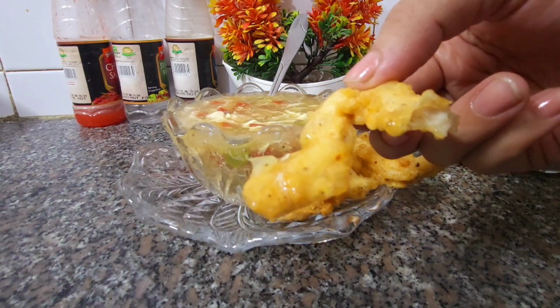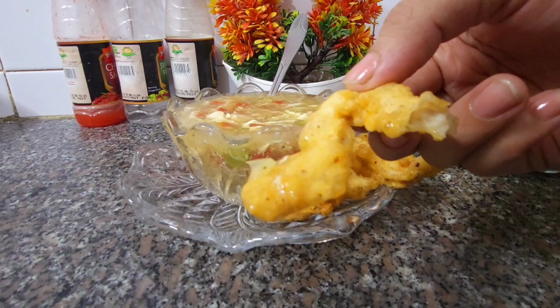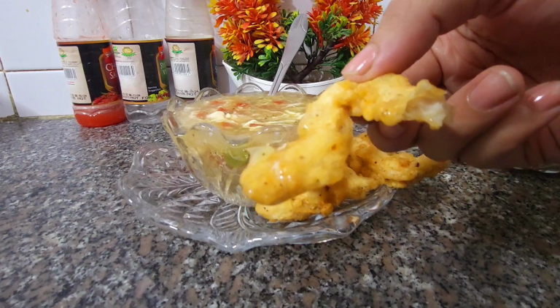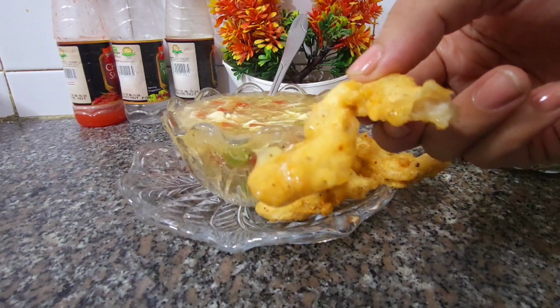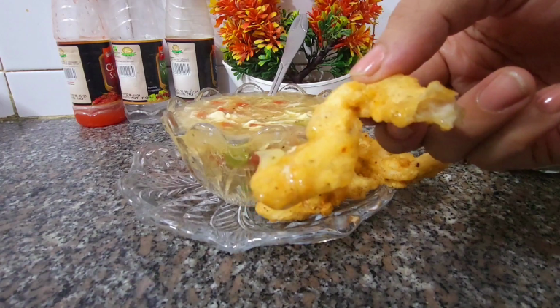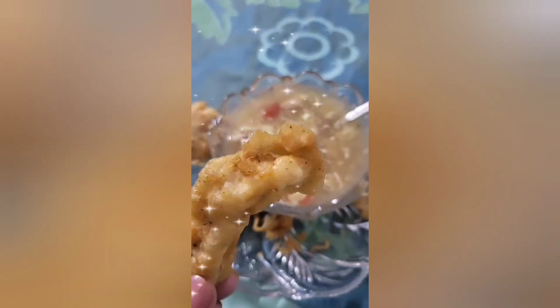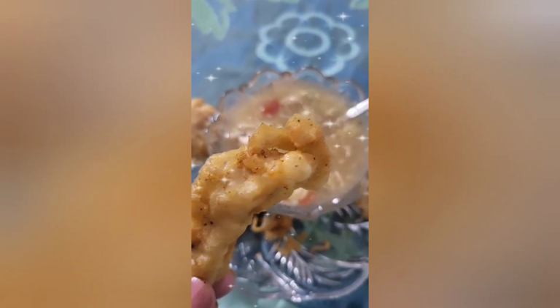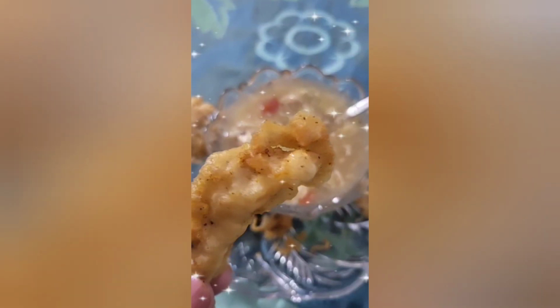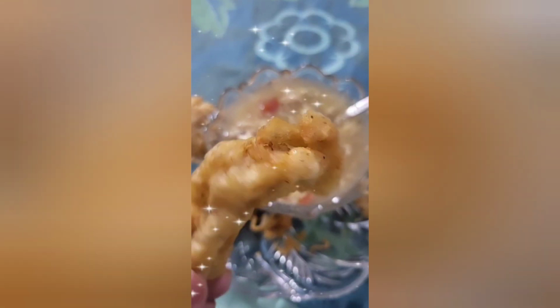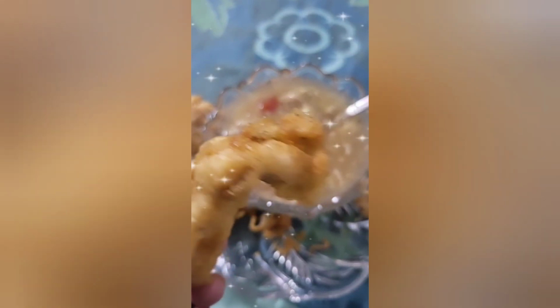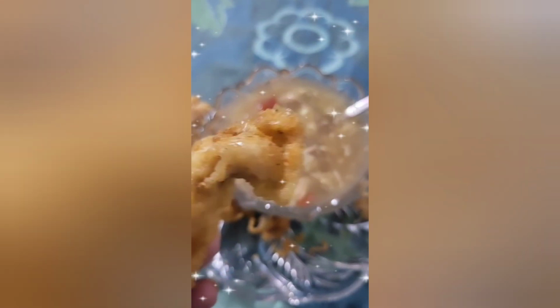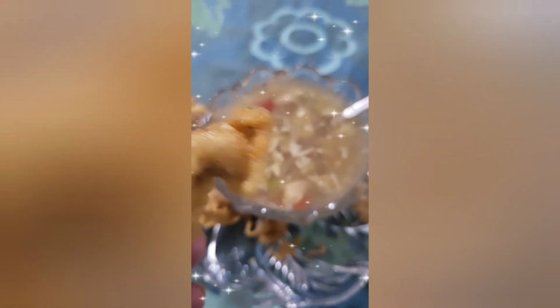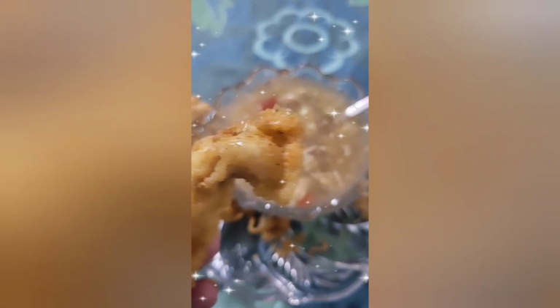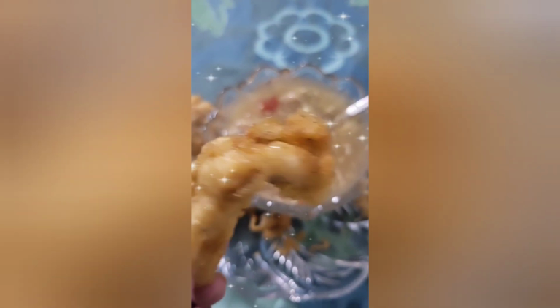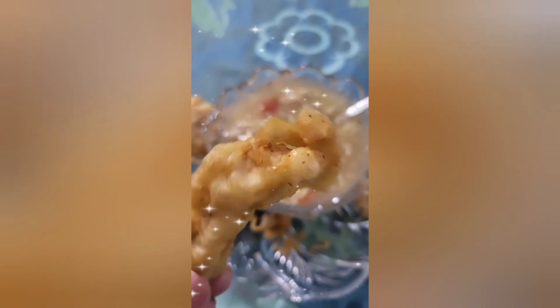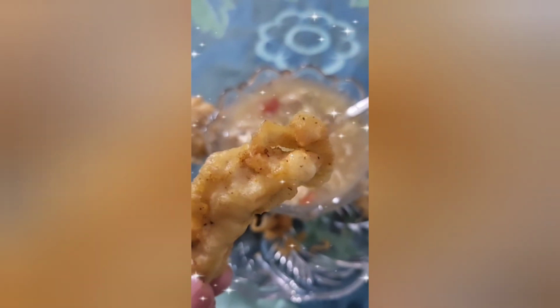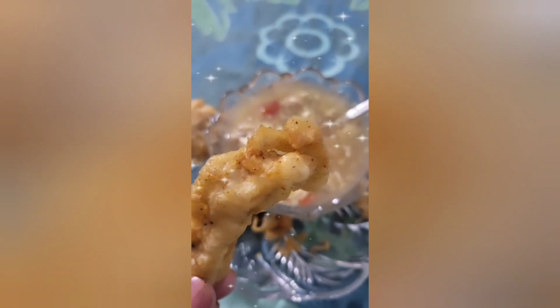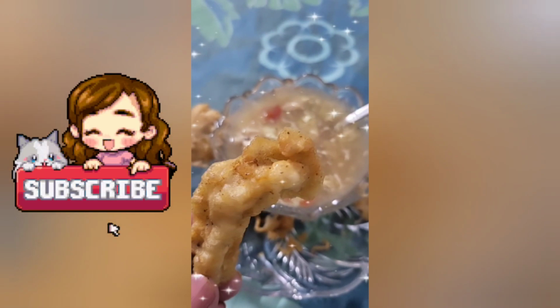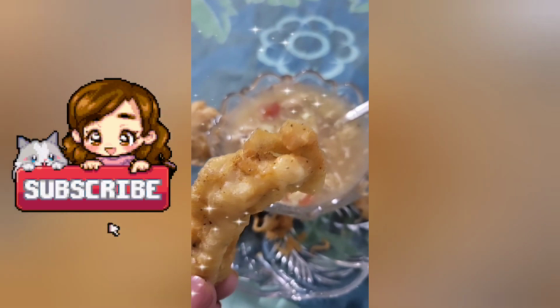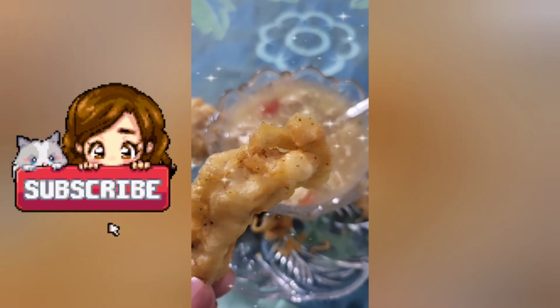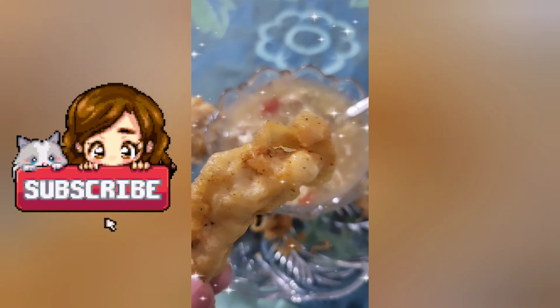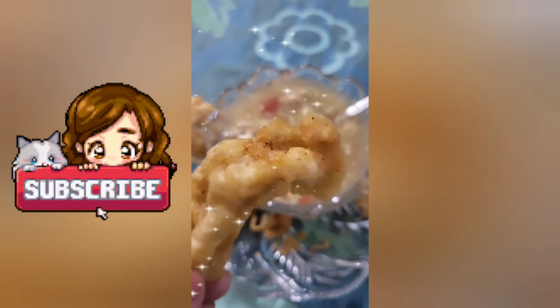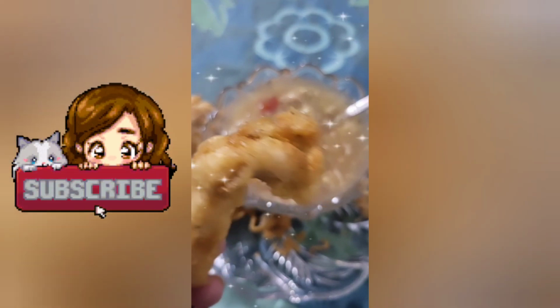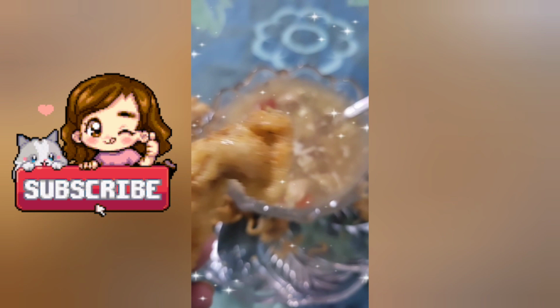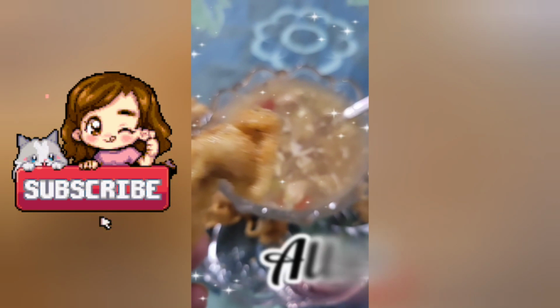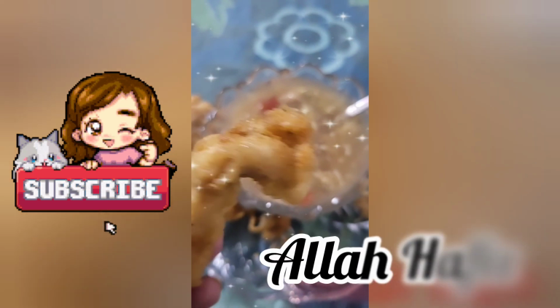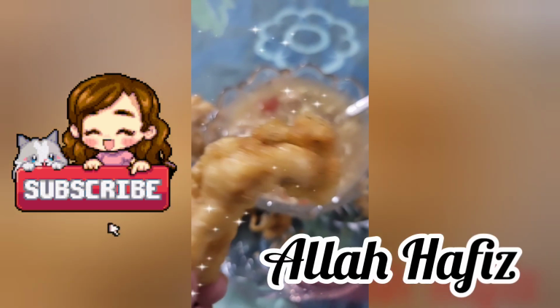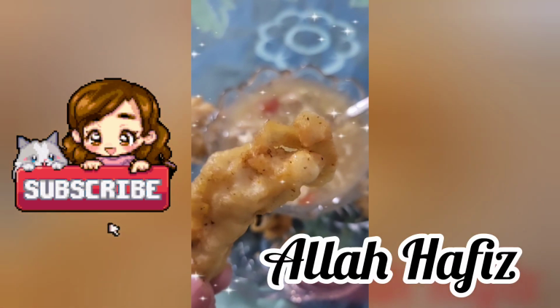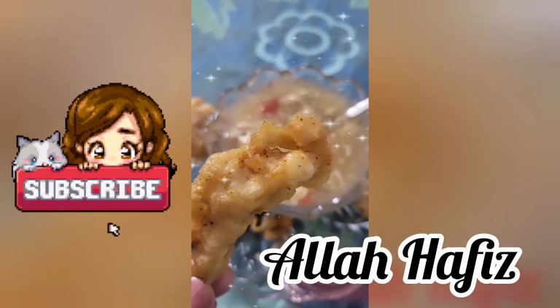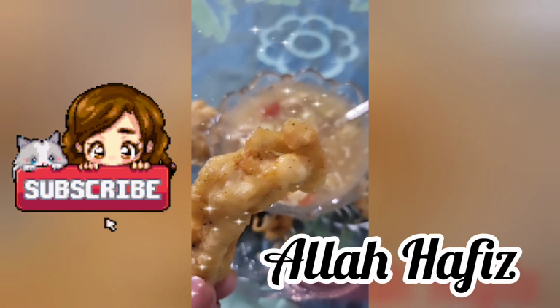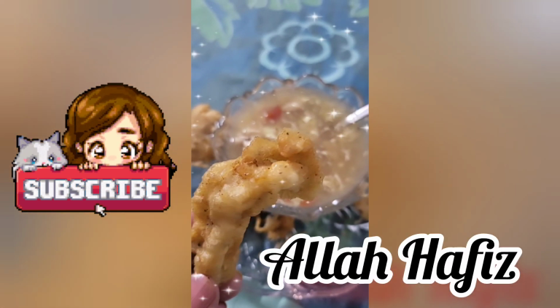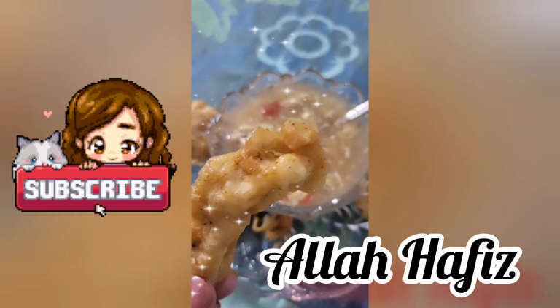So that's it for today! If you are new to my channel, please subscribe. Thank you so much for watching. Allah Hafiz.